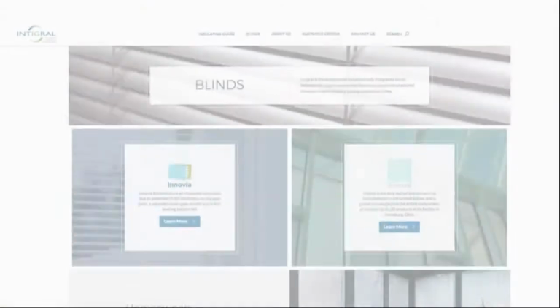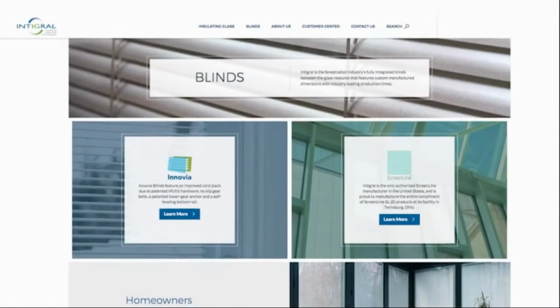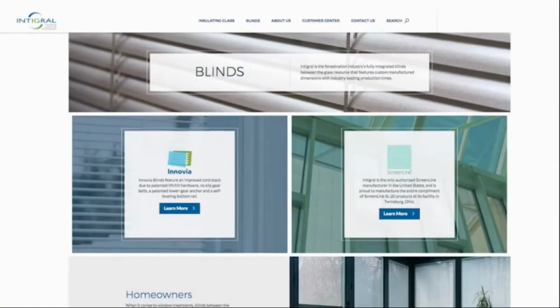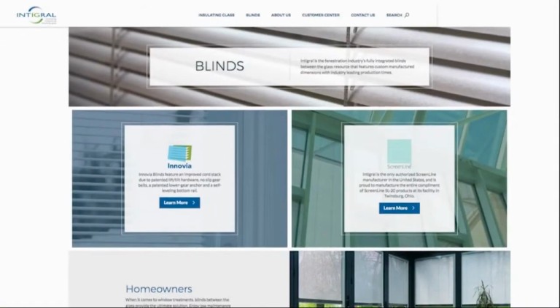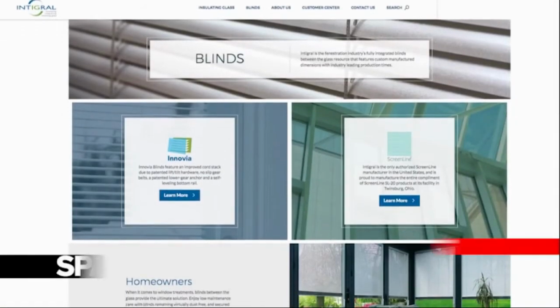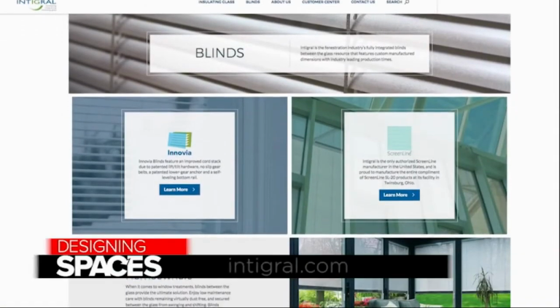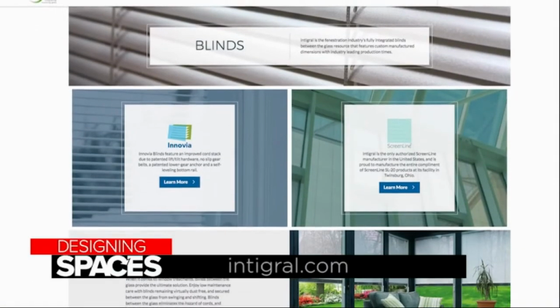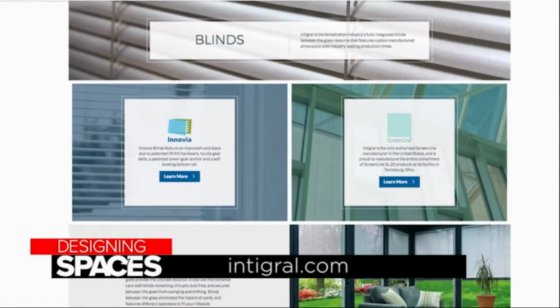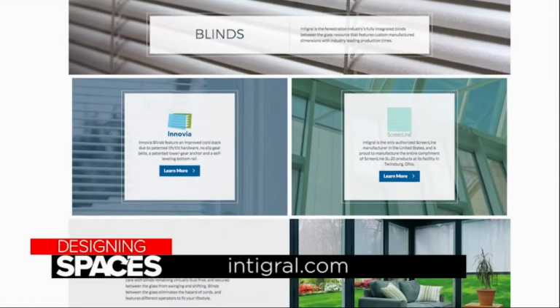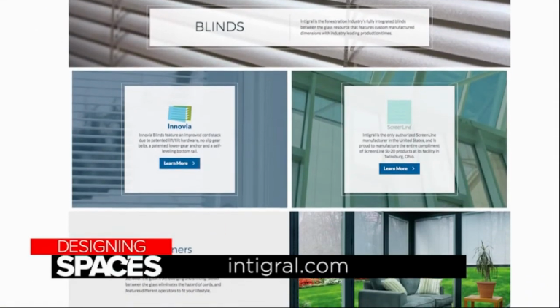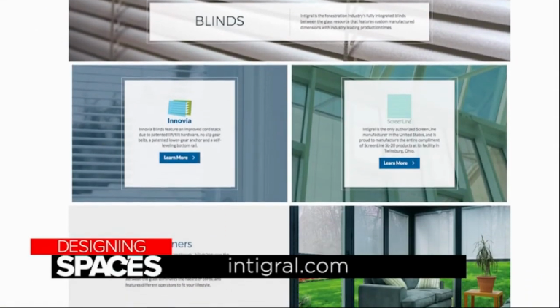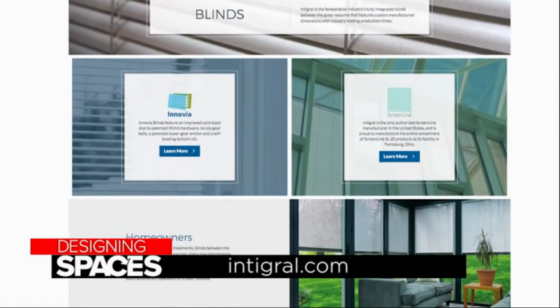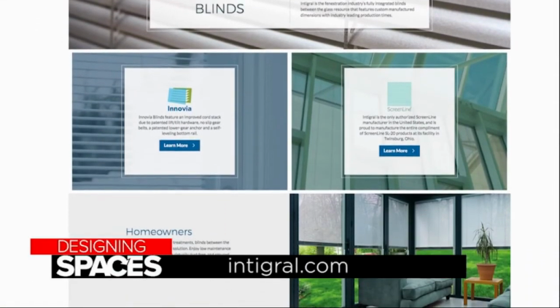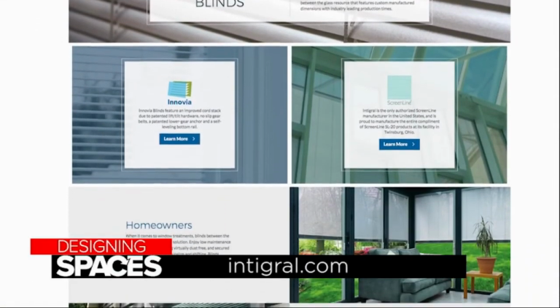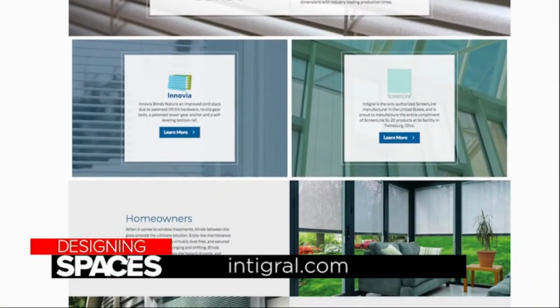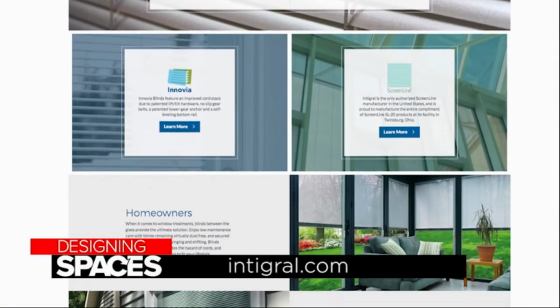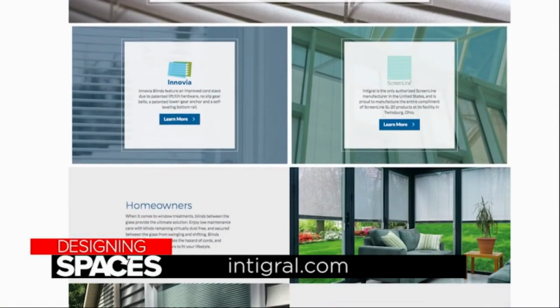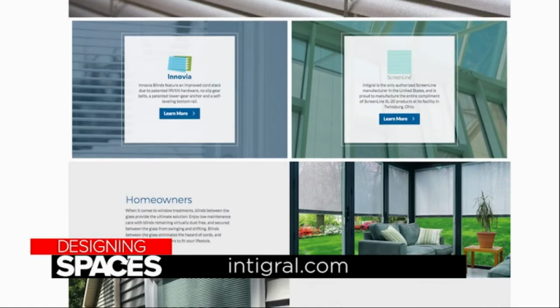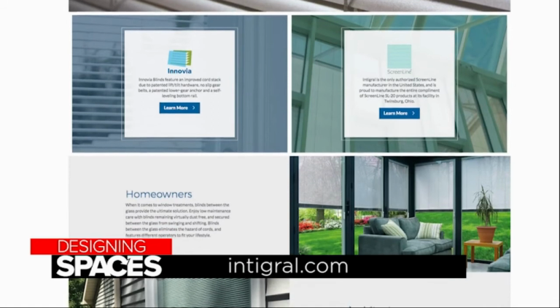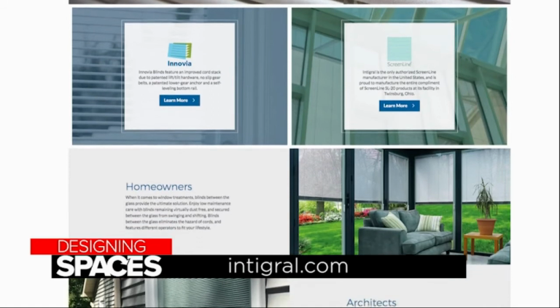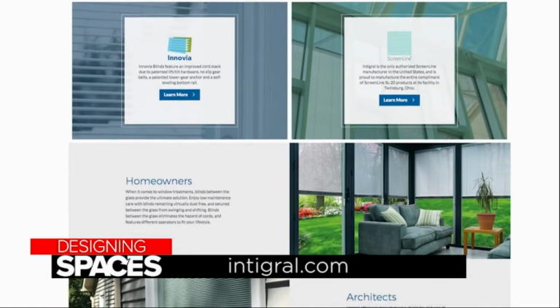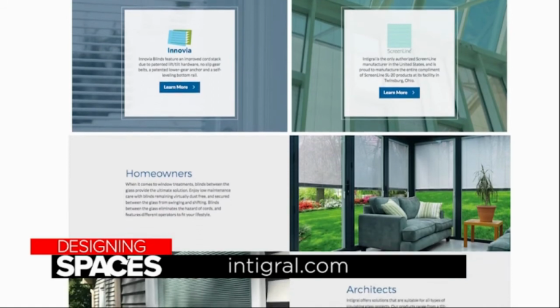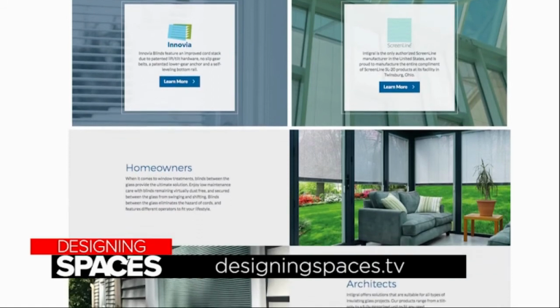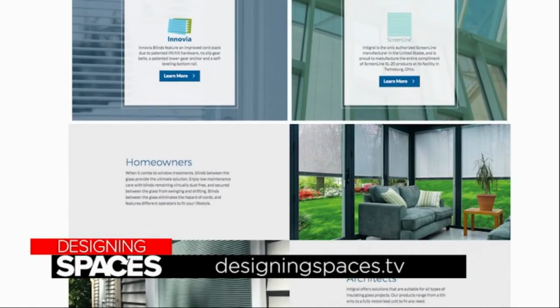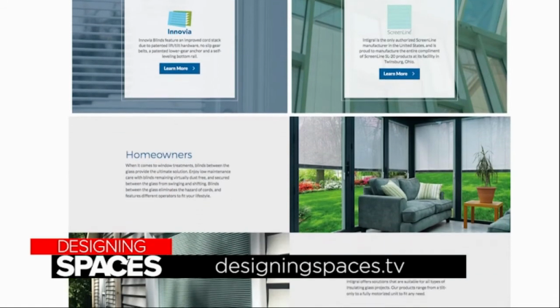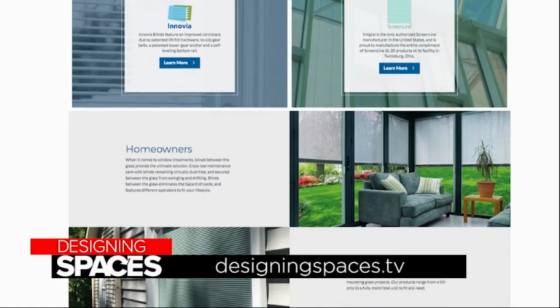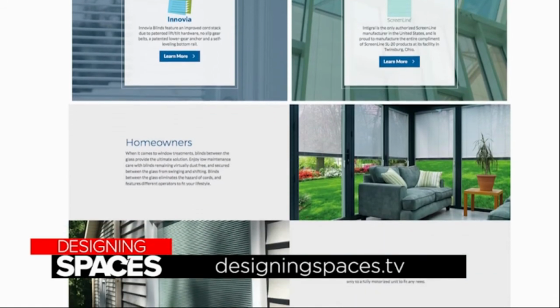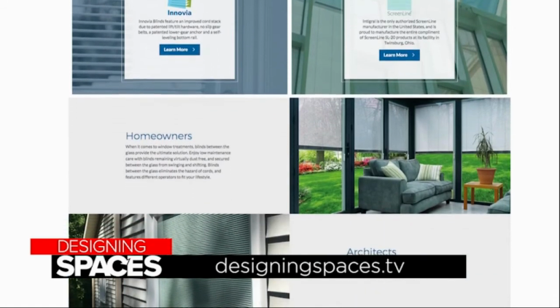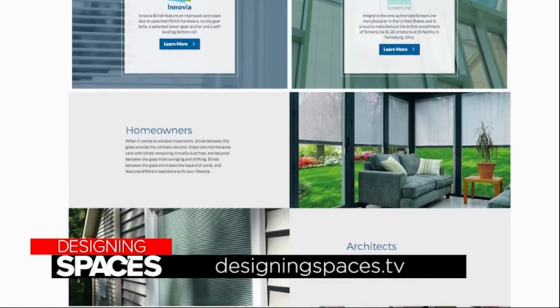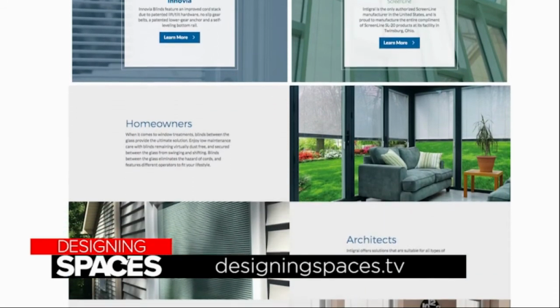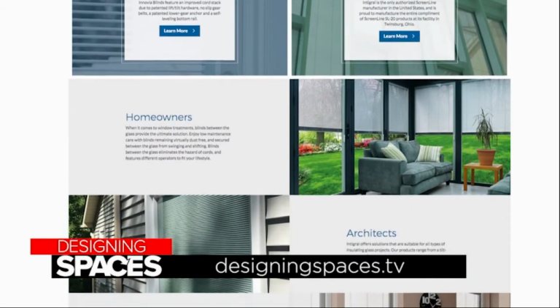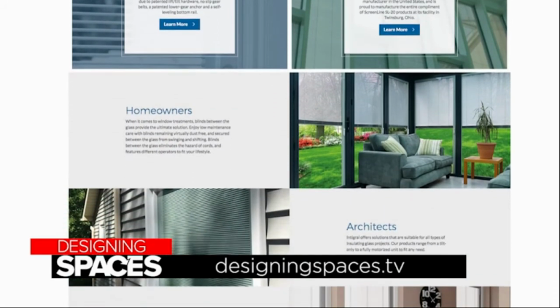To learn more about Inovia and ScreenLine brands, go to Integral.com or visit DesigningSpaces.TV.